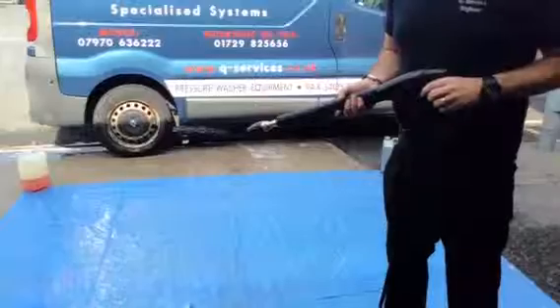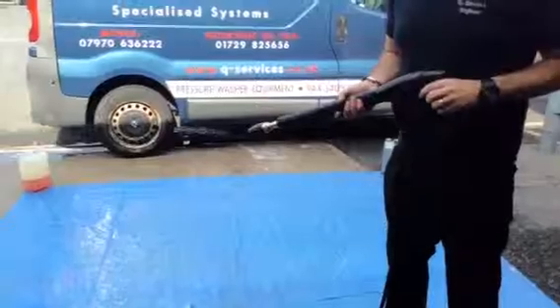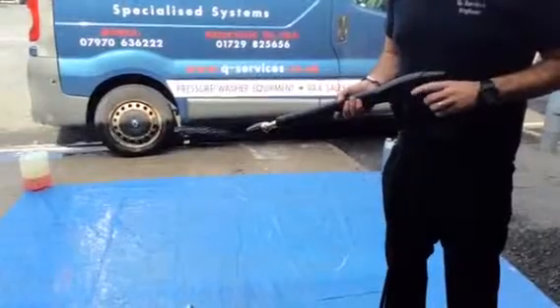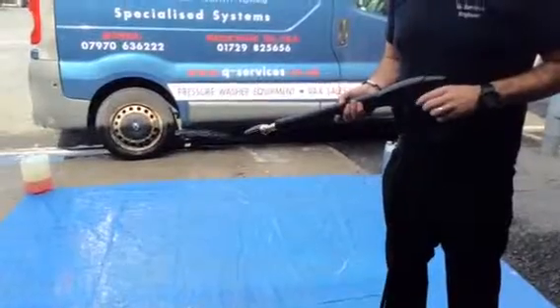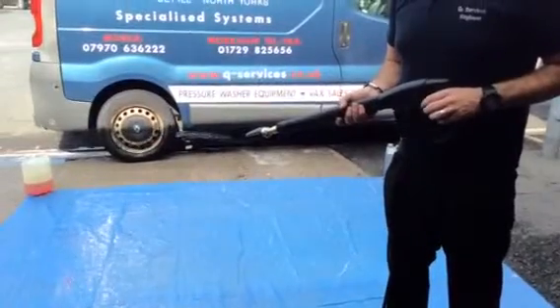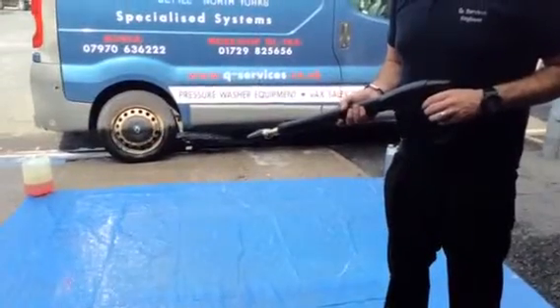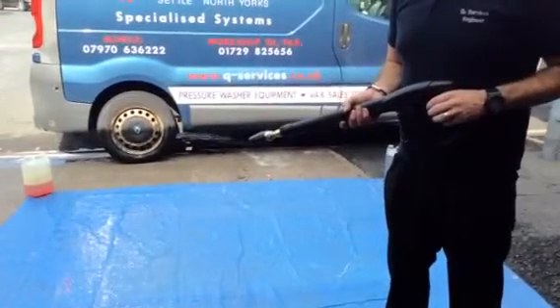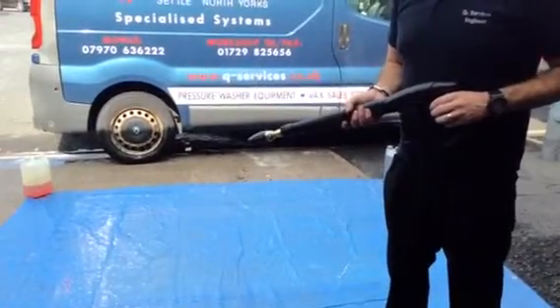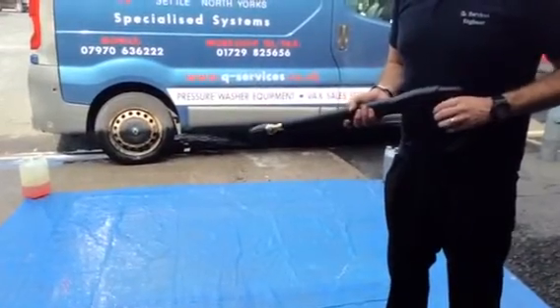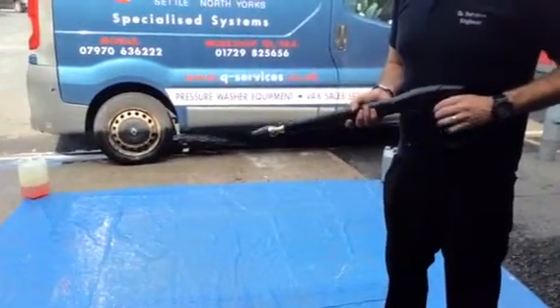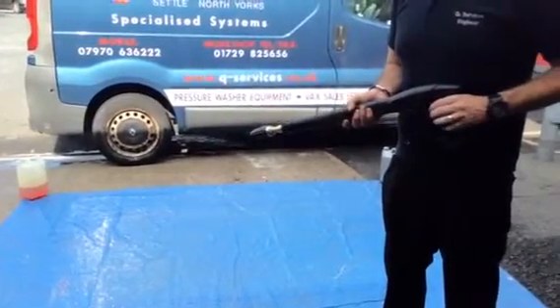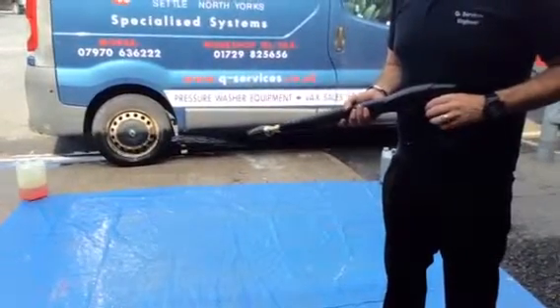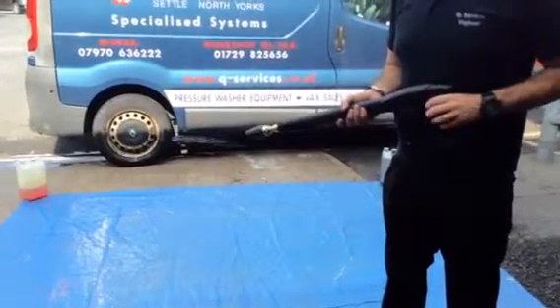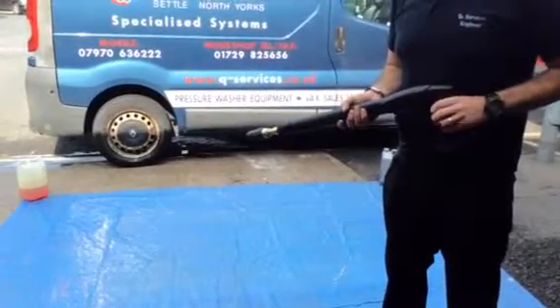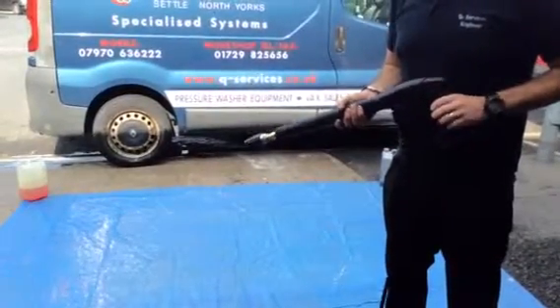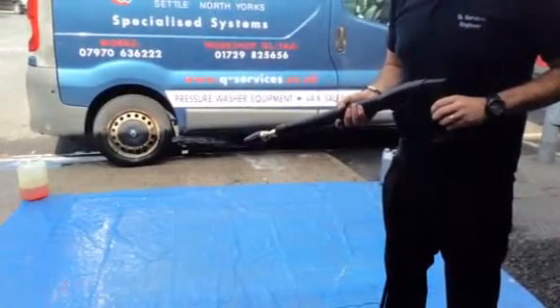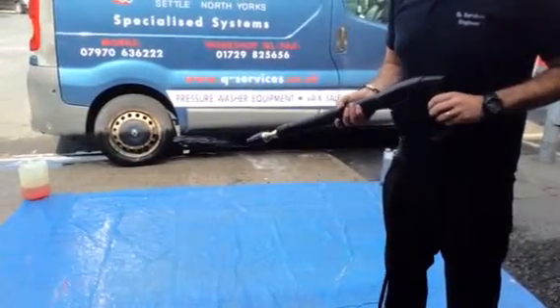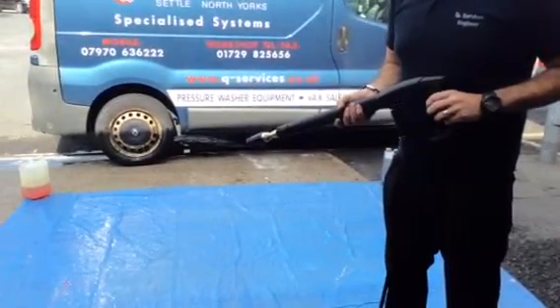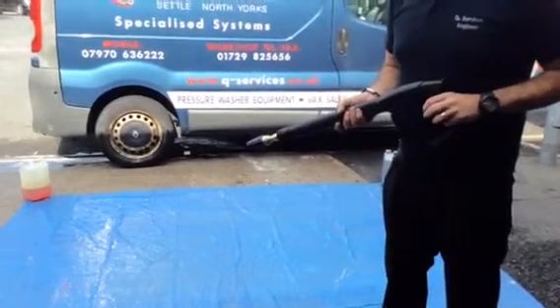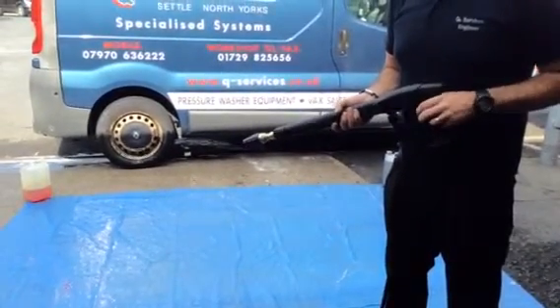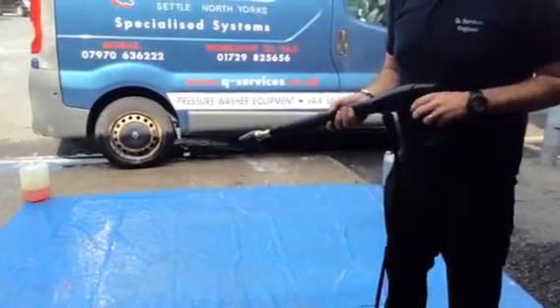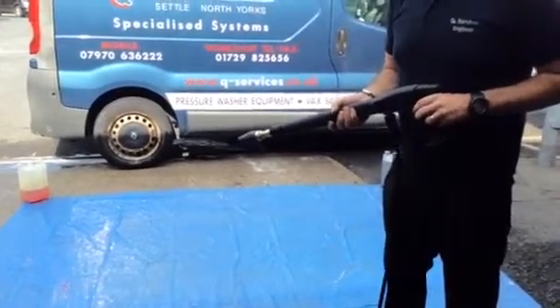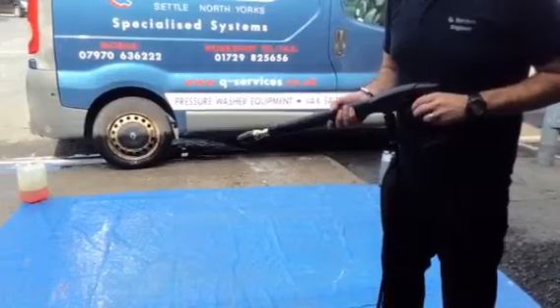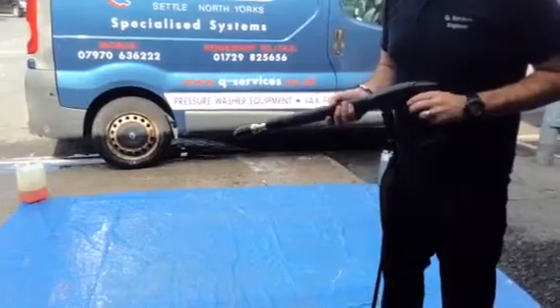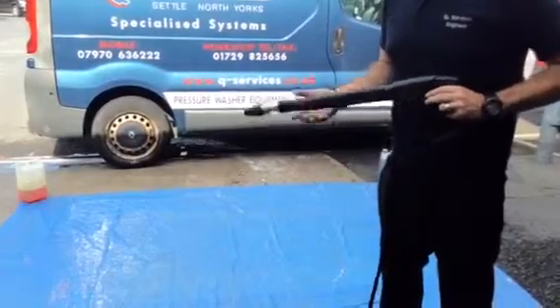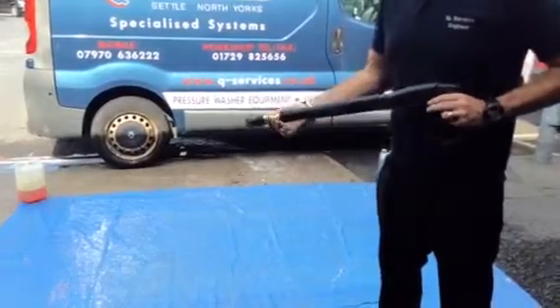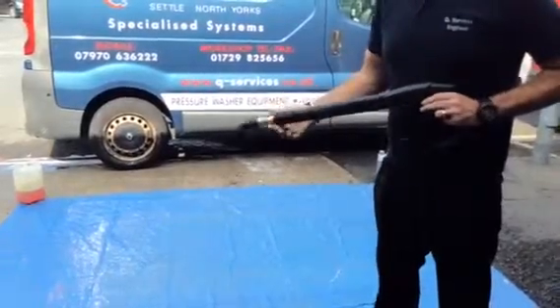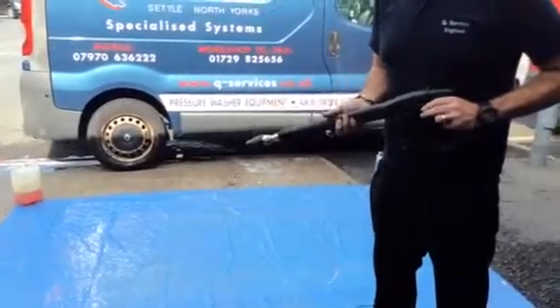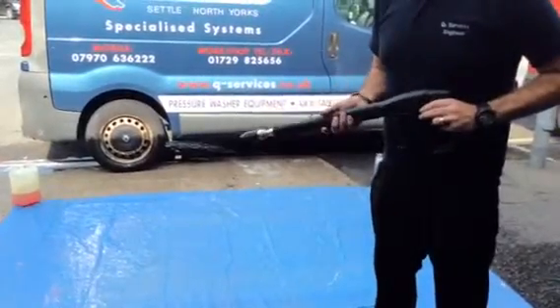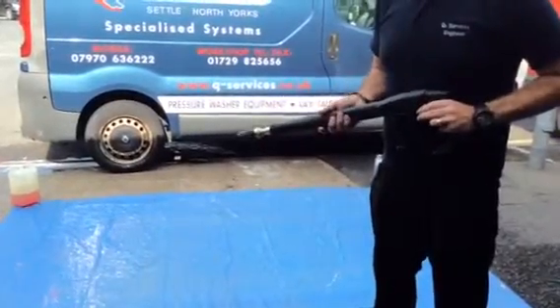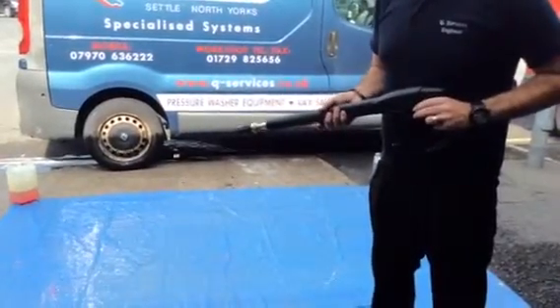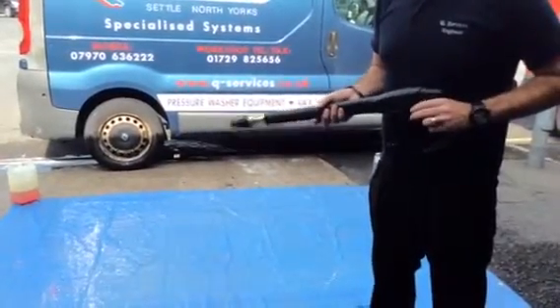Q Services Q Washers here. What we've got here is a Dirt Blaster turbo nozzle head, screwing straight into the middle section of the lance.